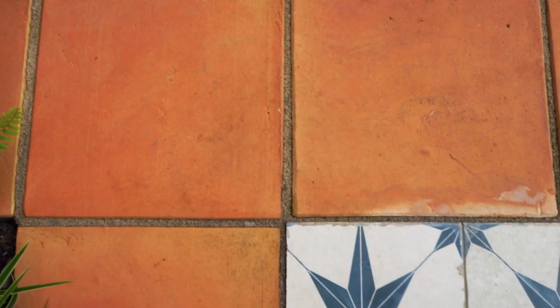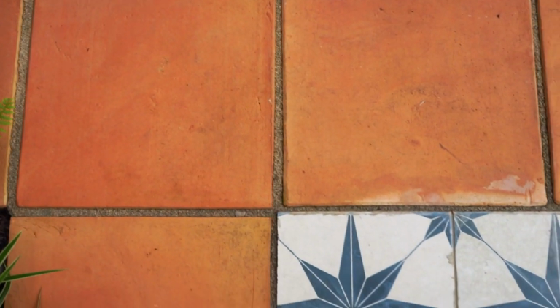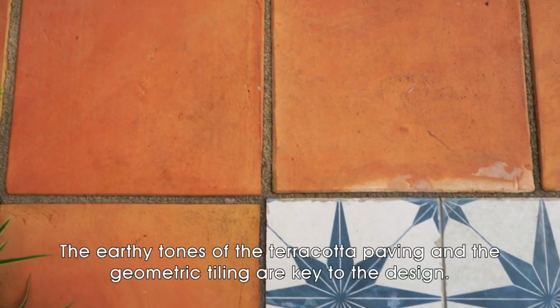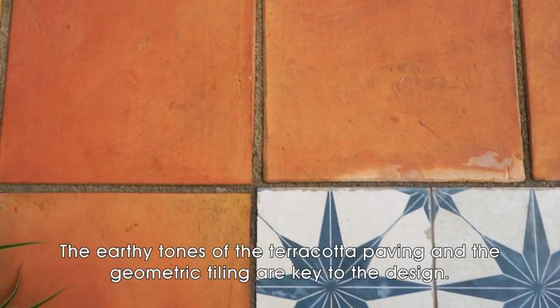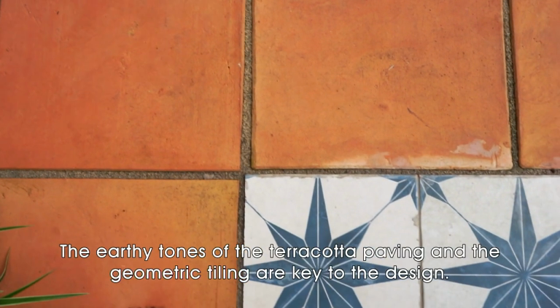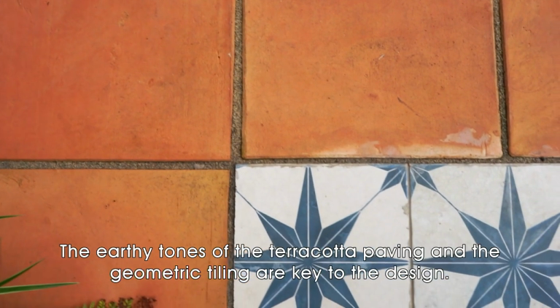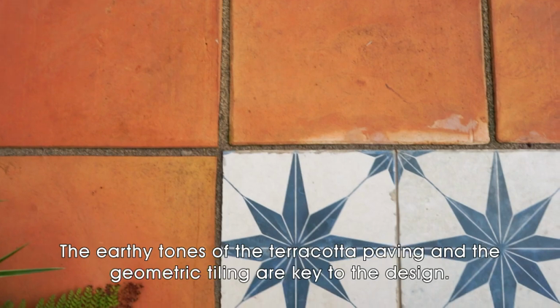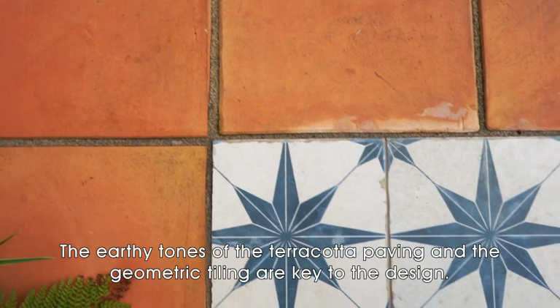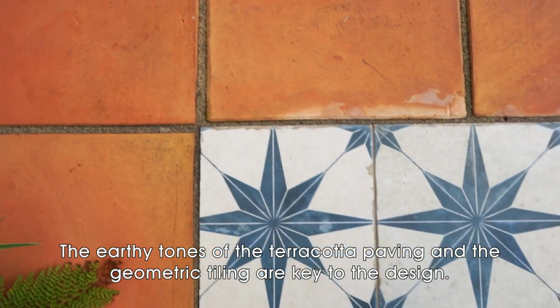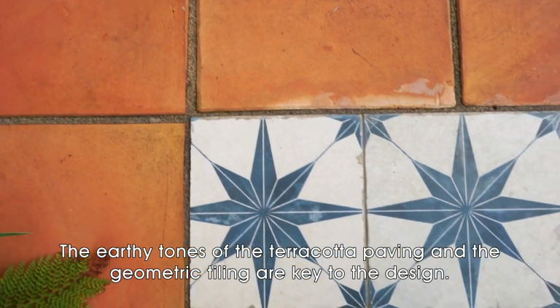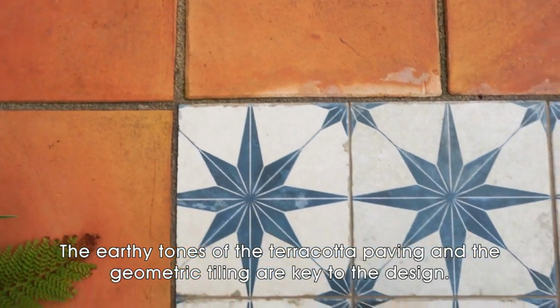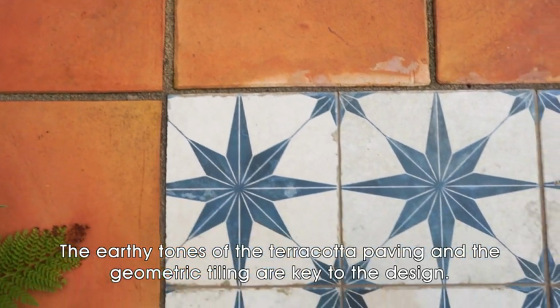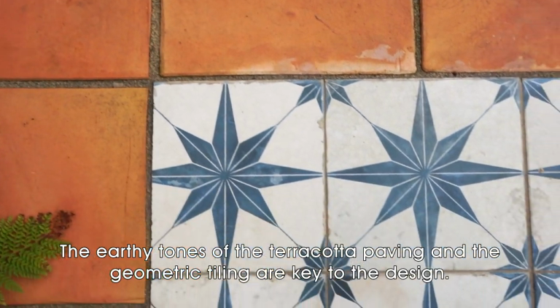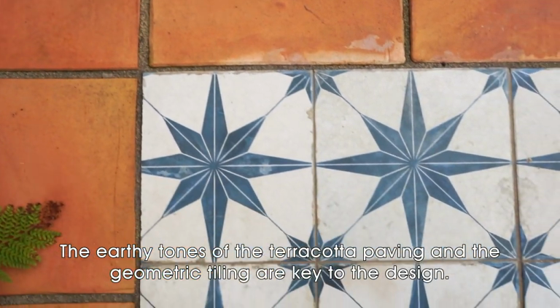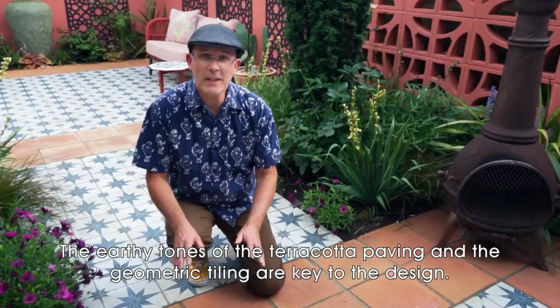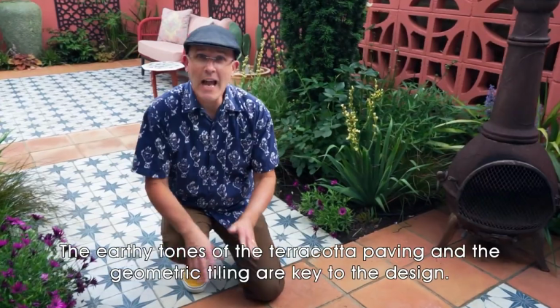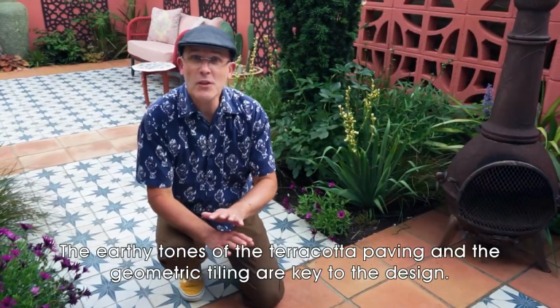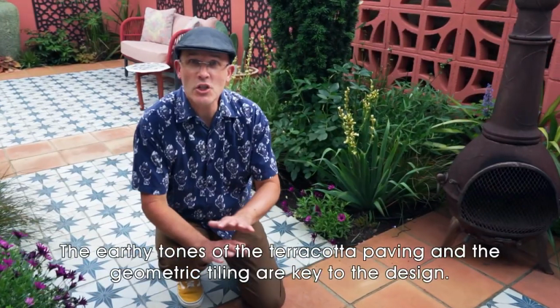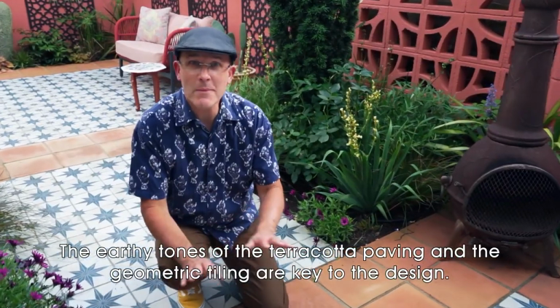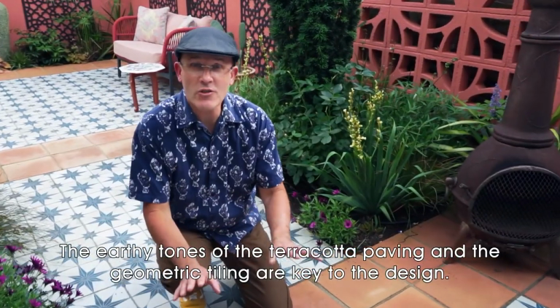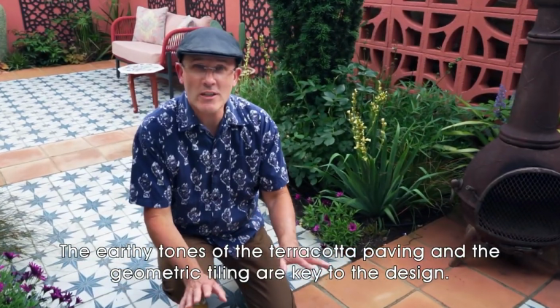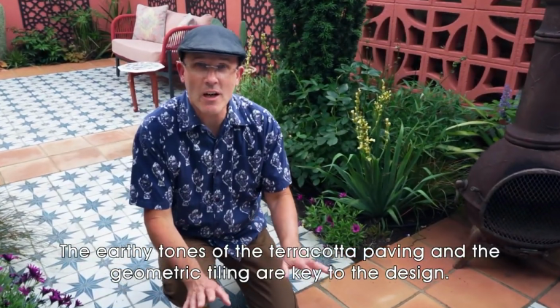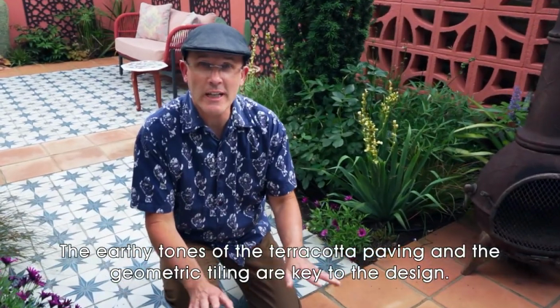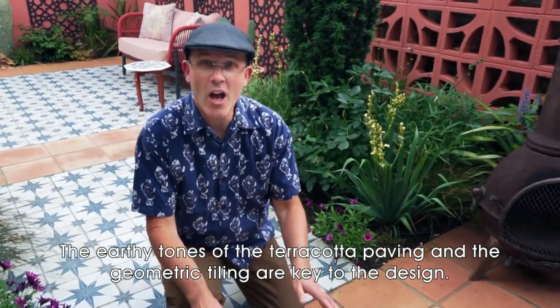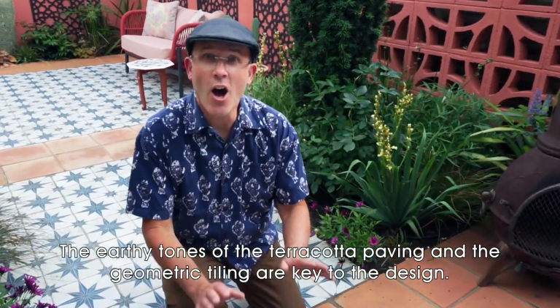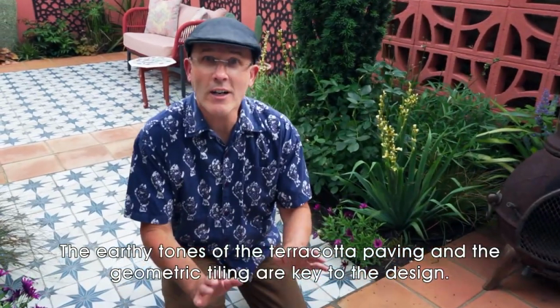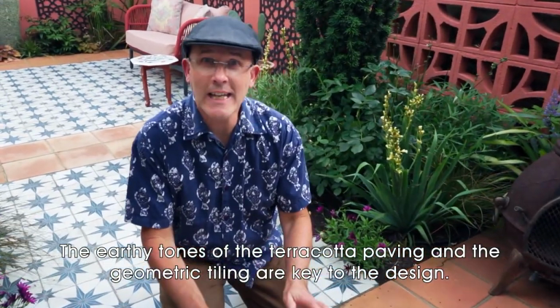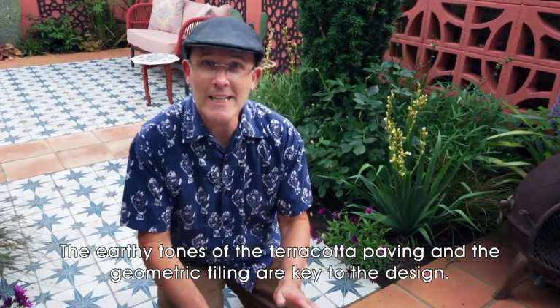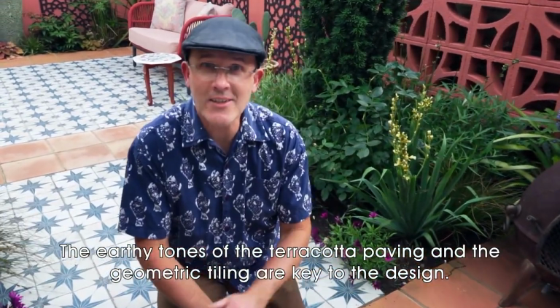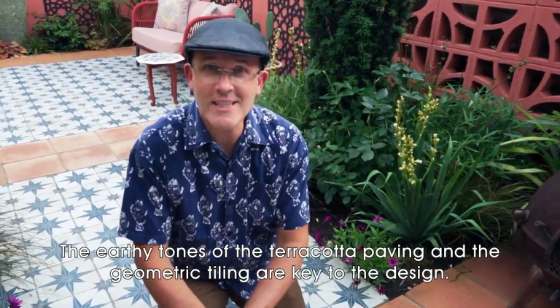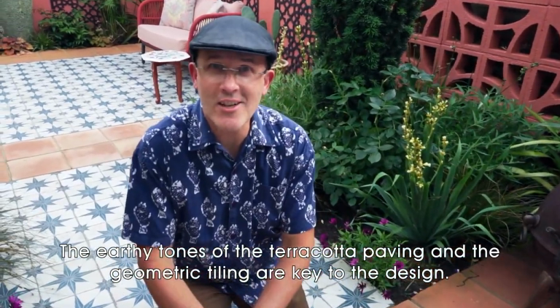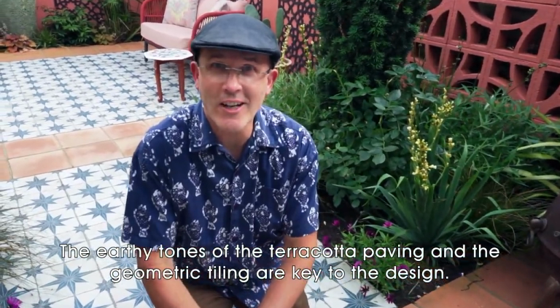The earthy tones of the terracotta paving and the geometric tiling are key to the design.